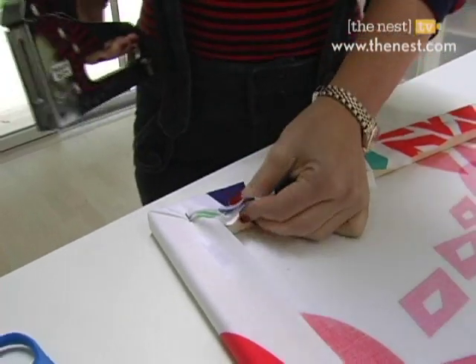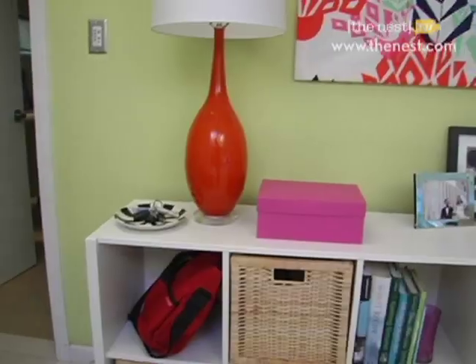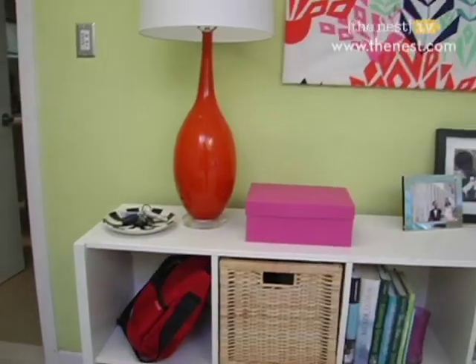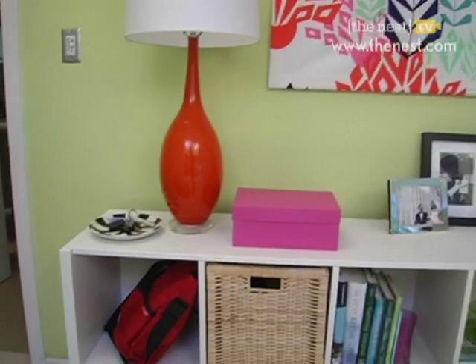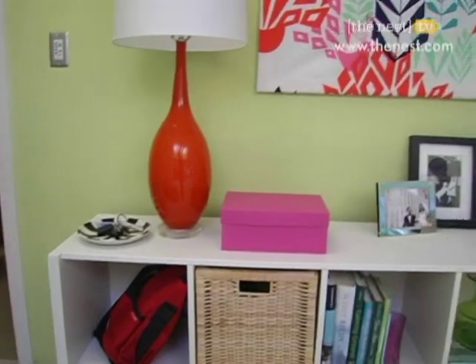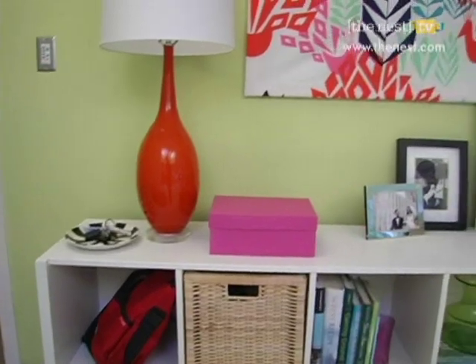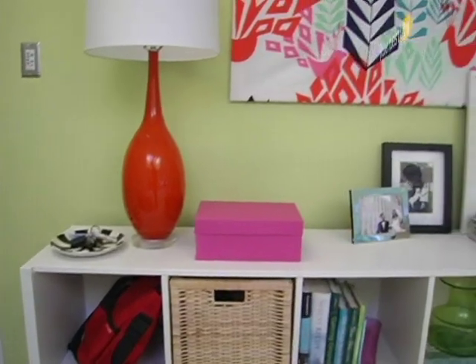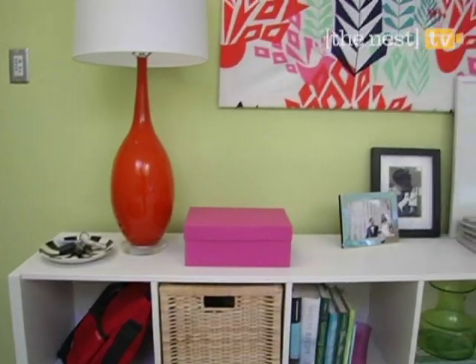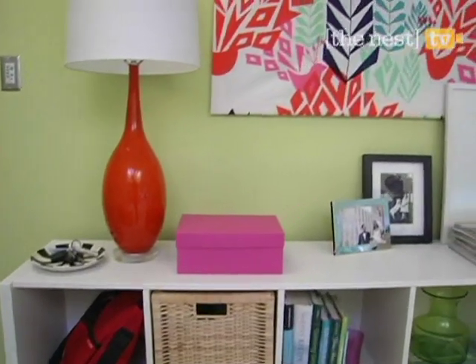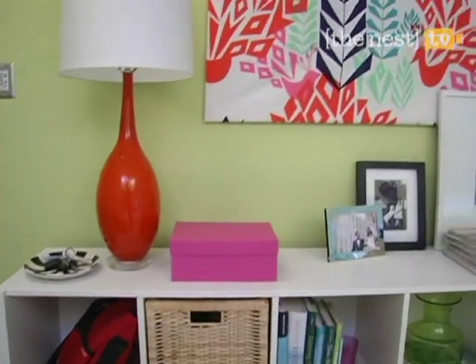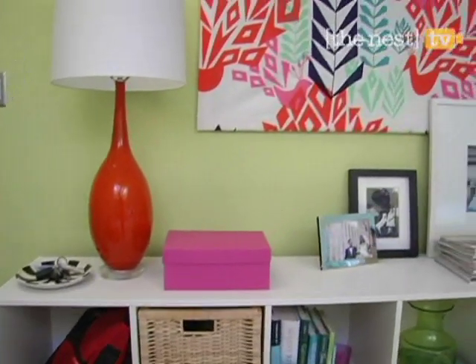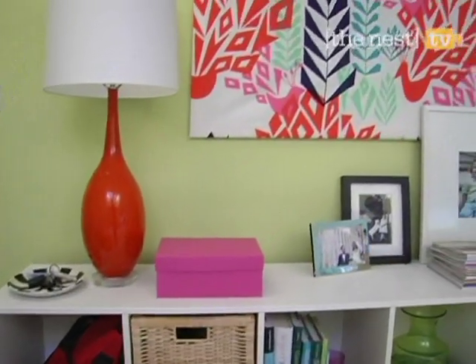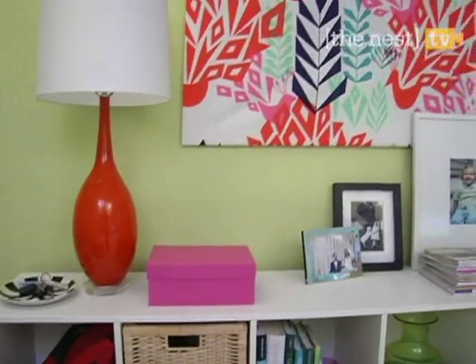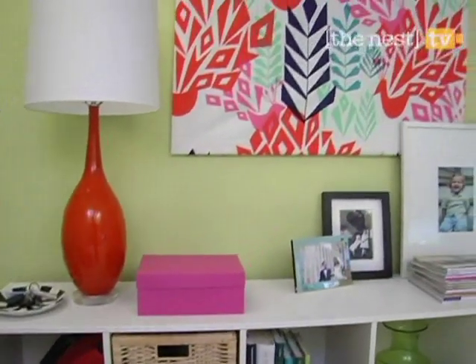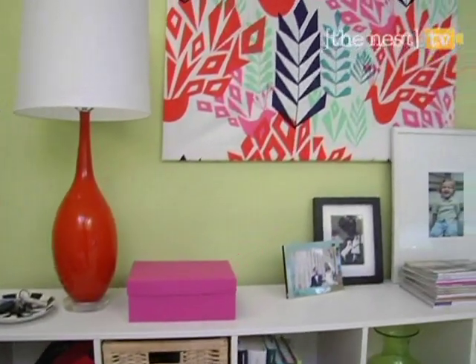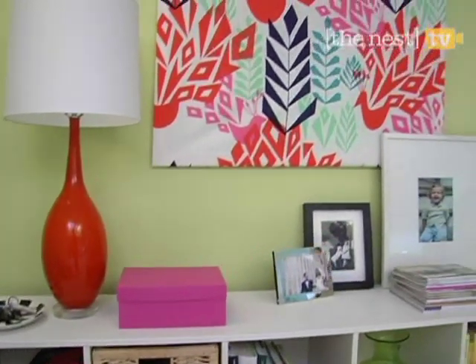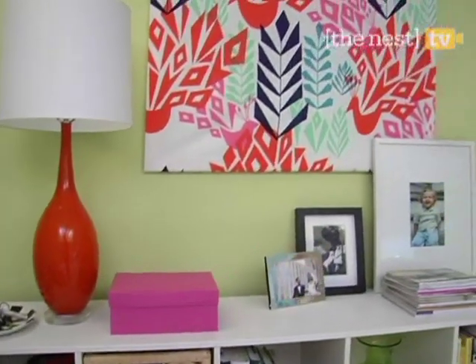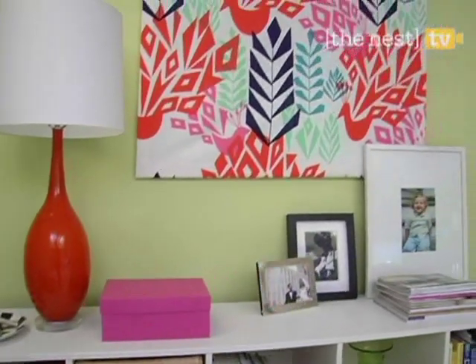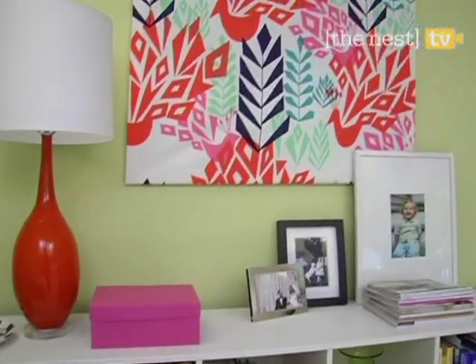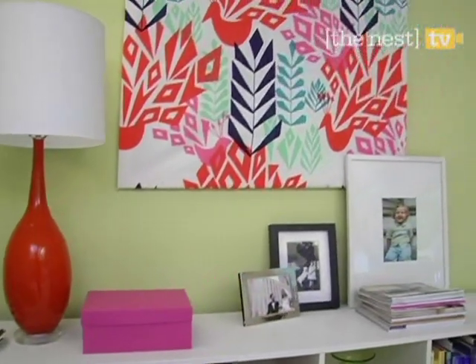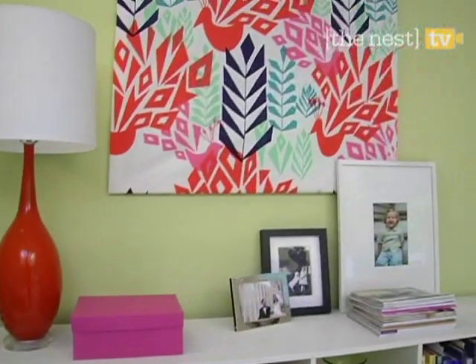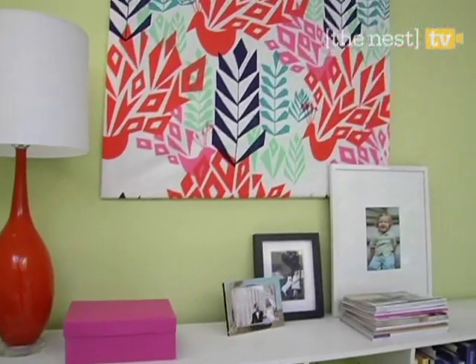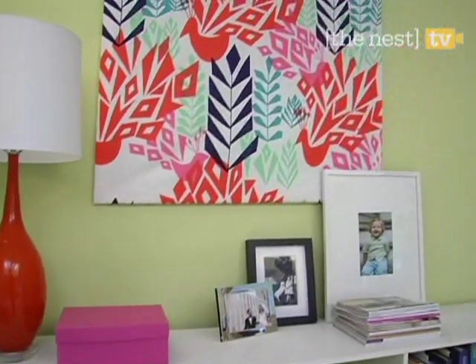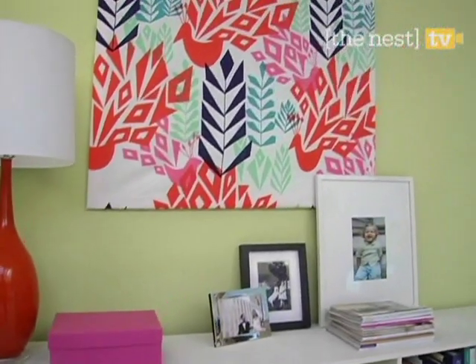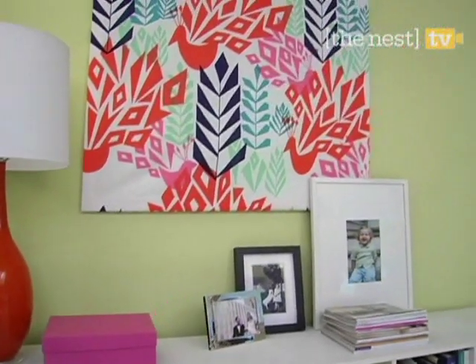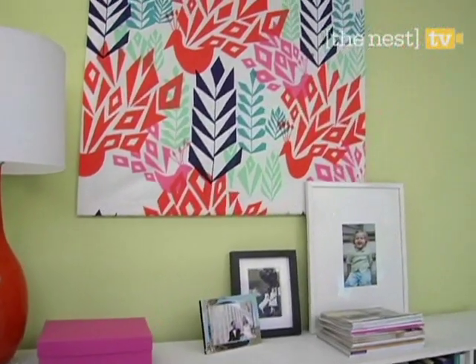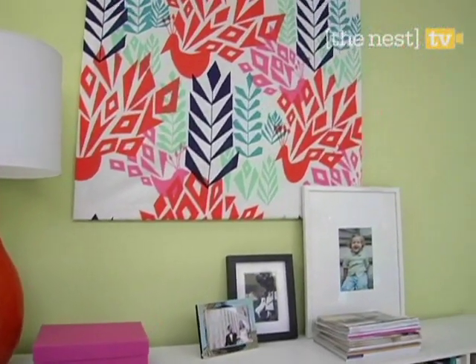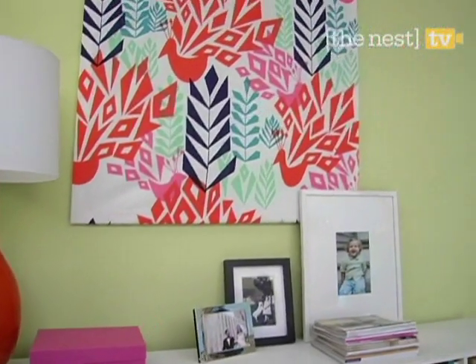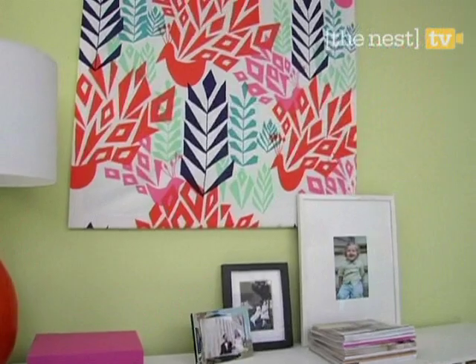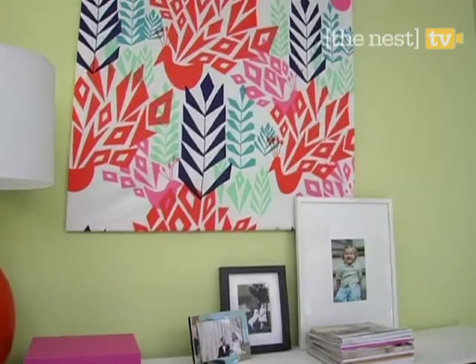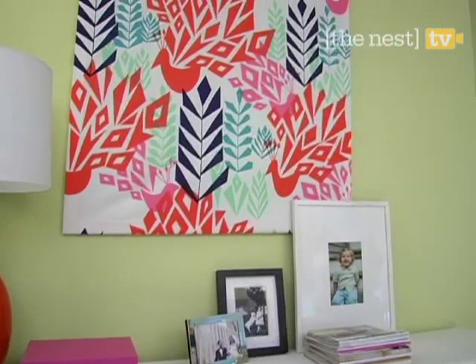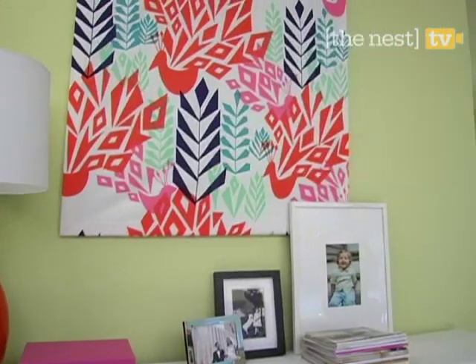In just a few simple steps, you've created a personalized piece of art that will look great in any room of your home.